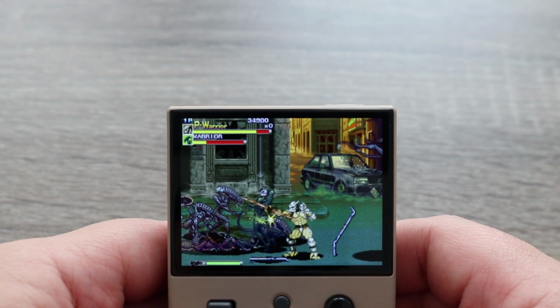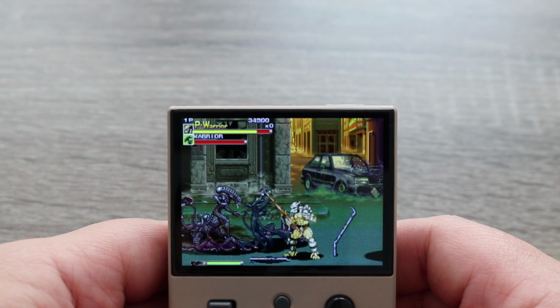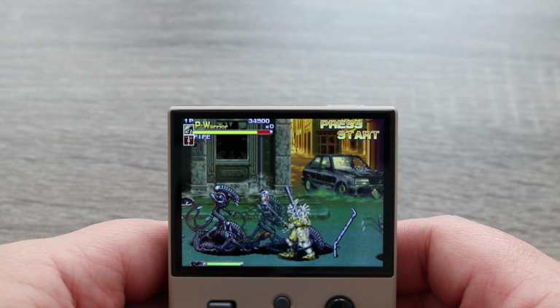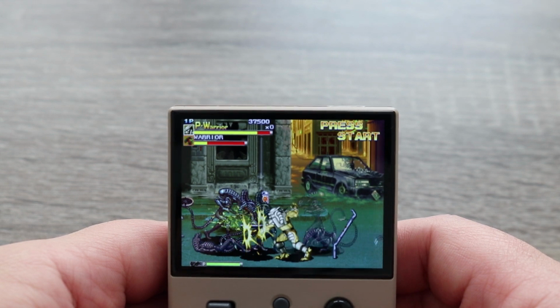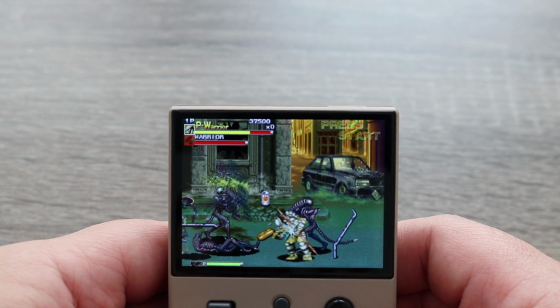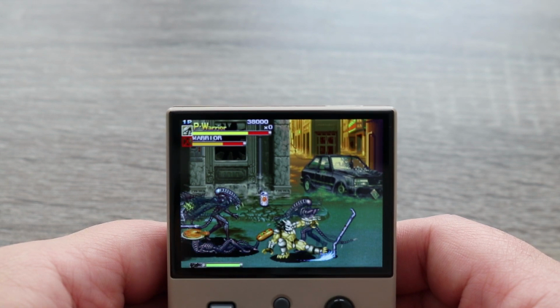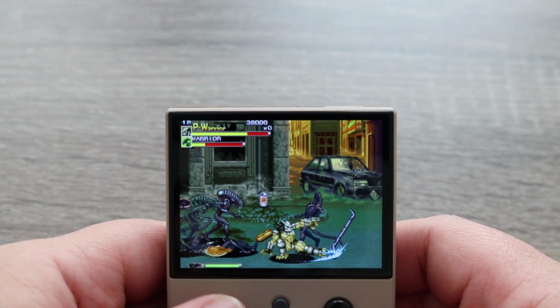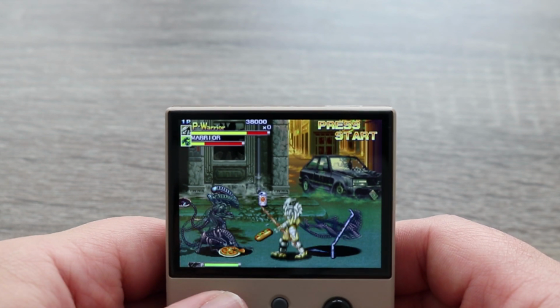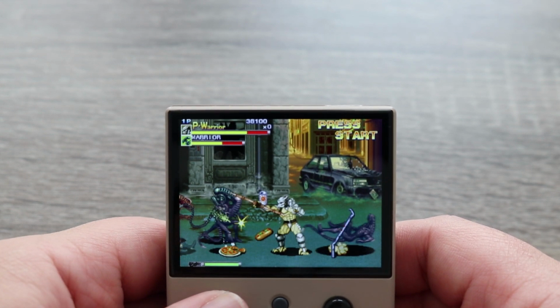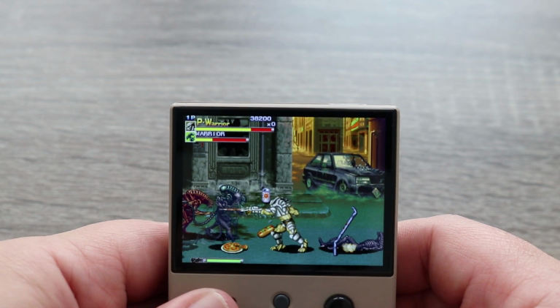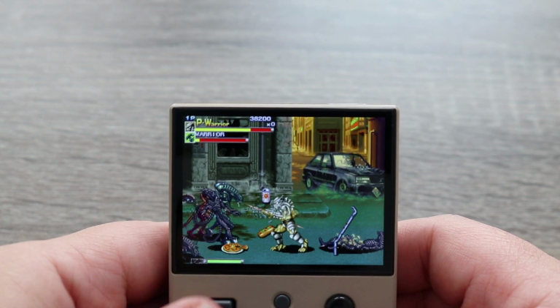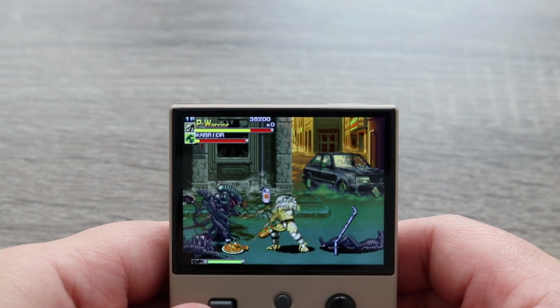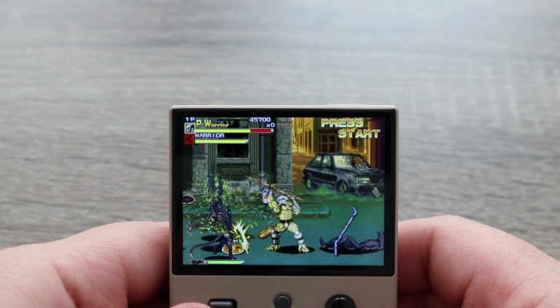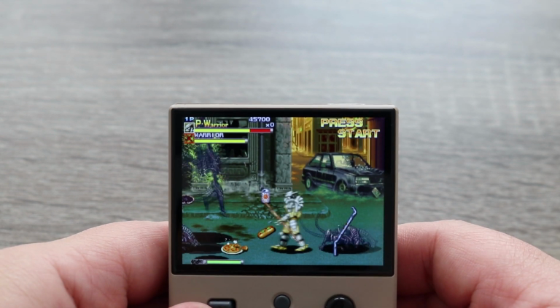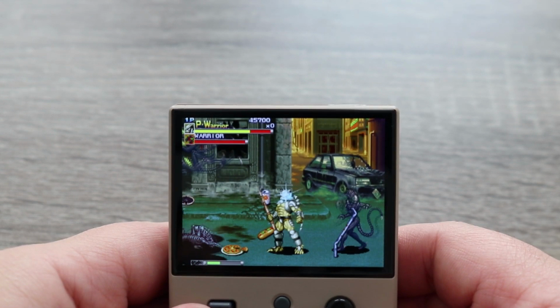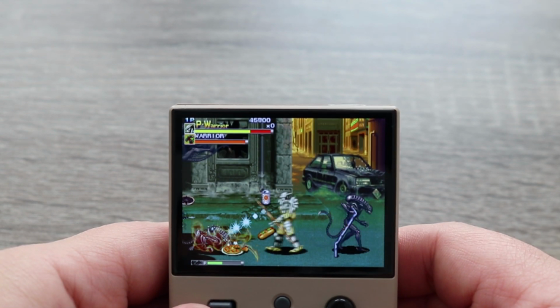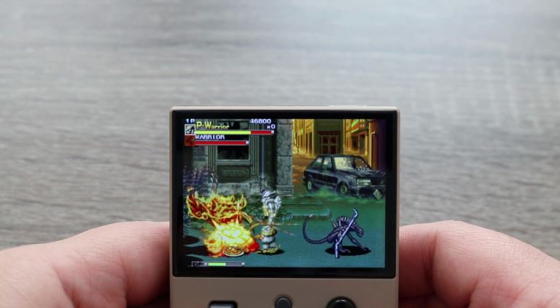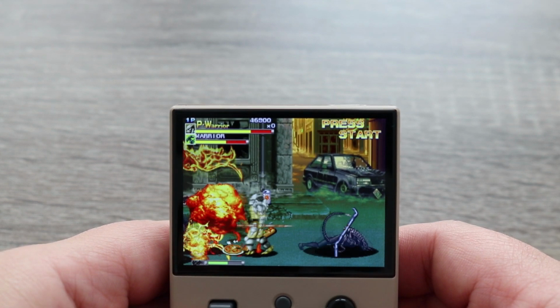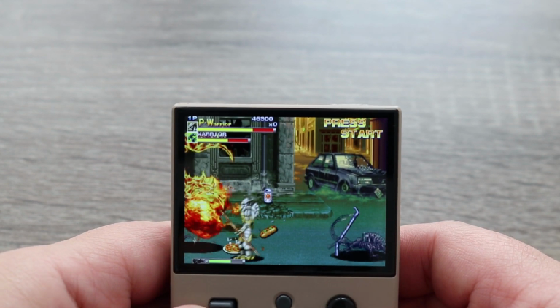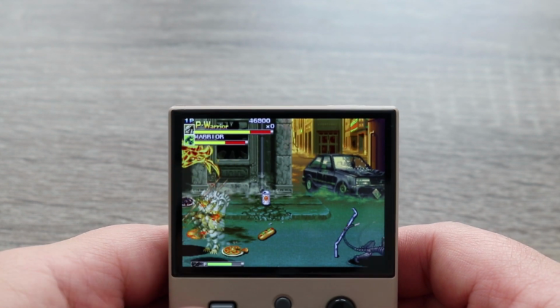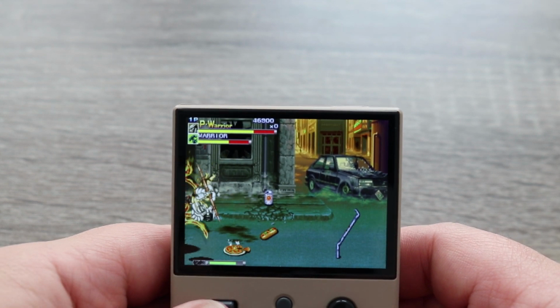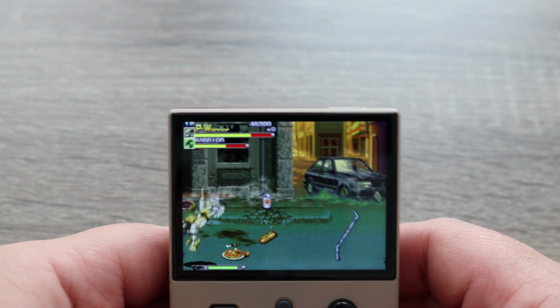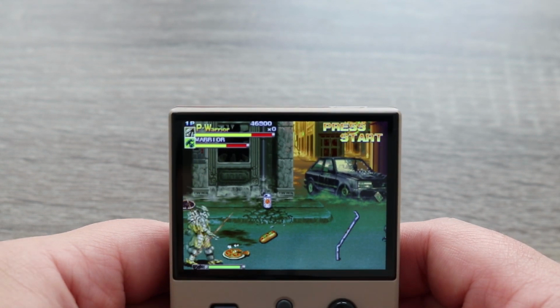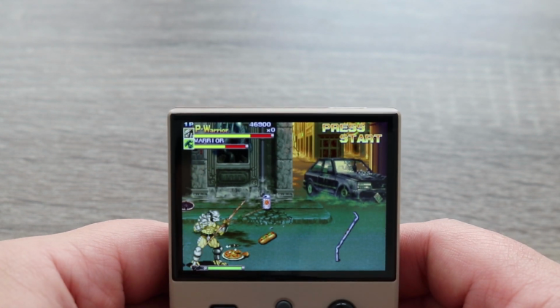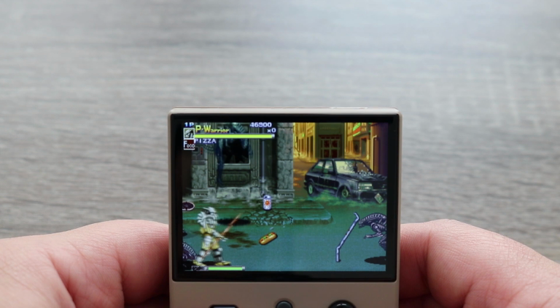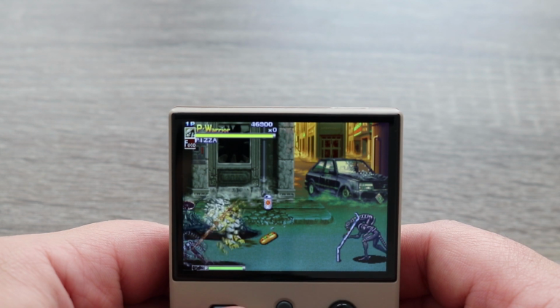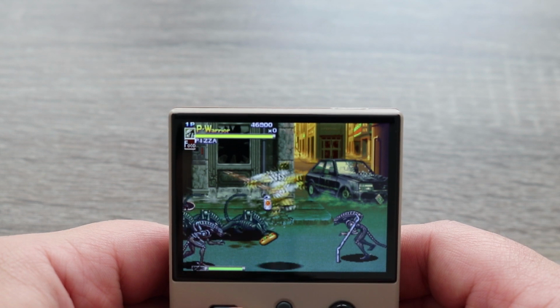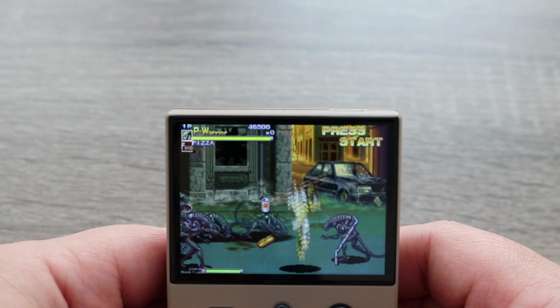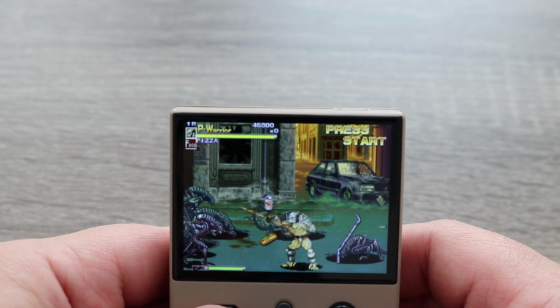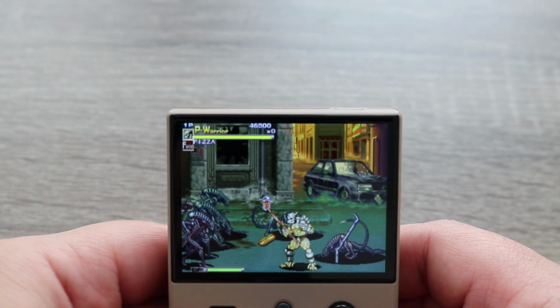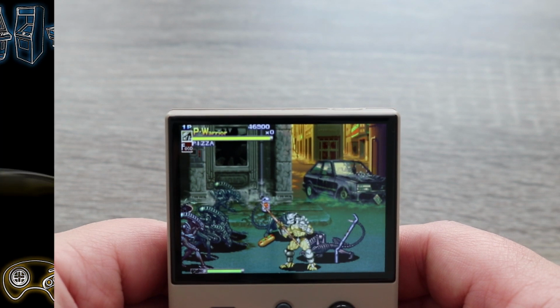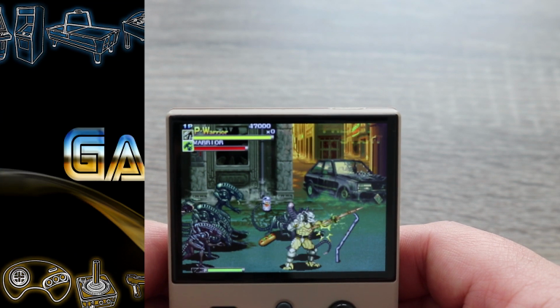If you guys are interested in the MiU Mini, I'll put links in the description below. Until next time, this is Ness, signing out.